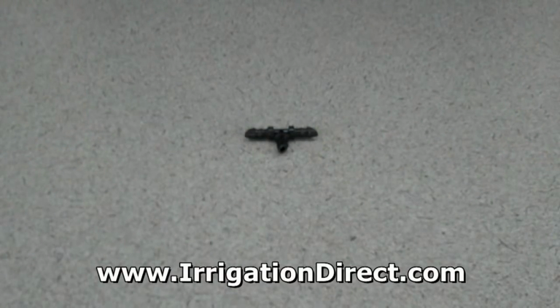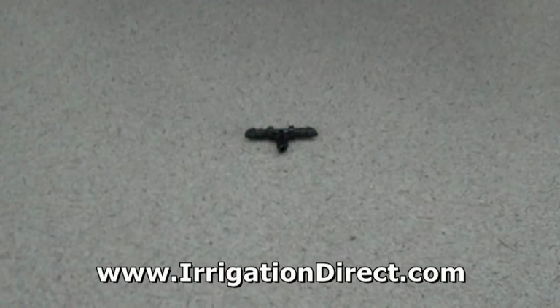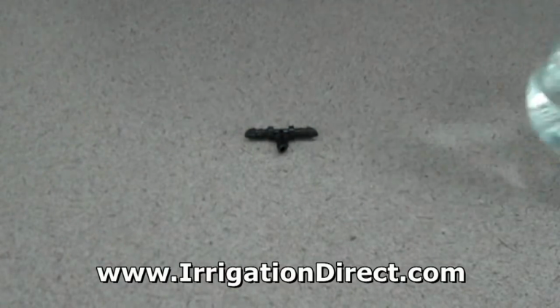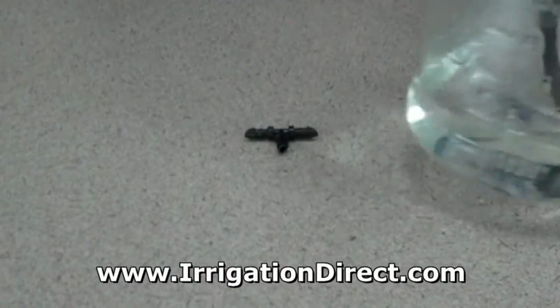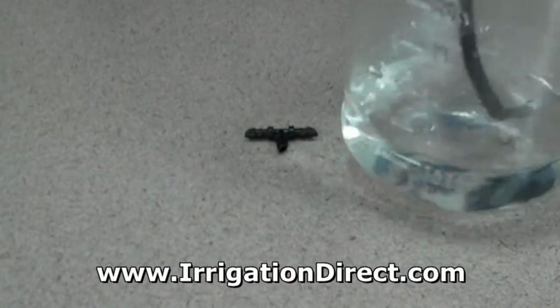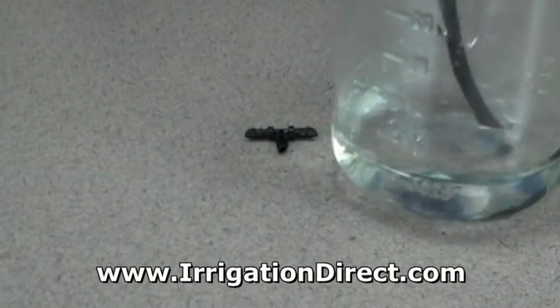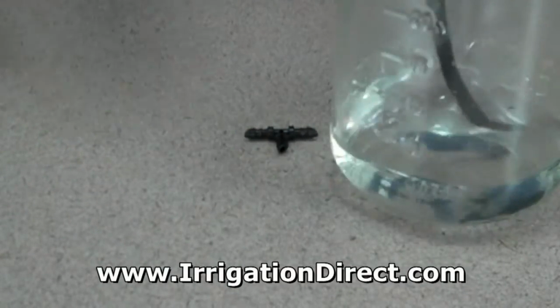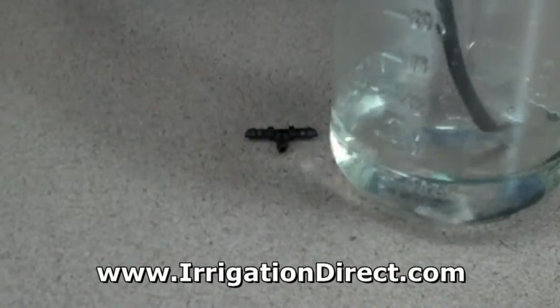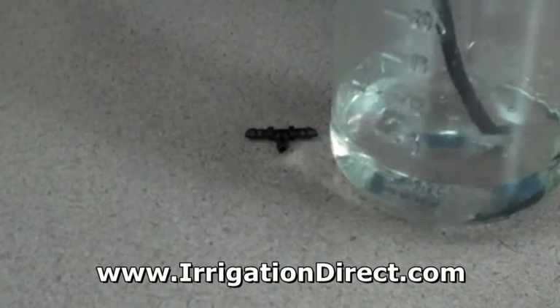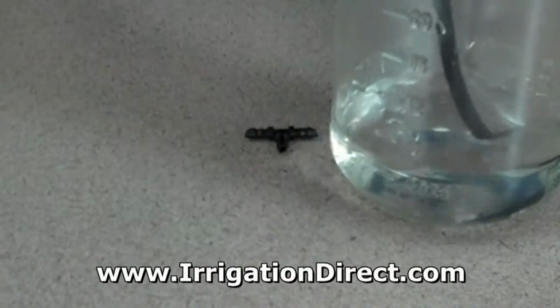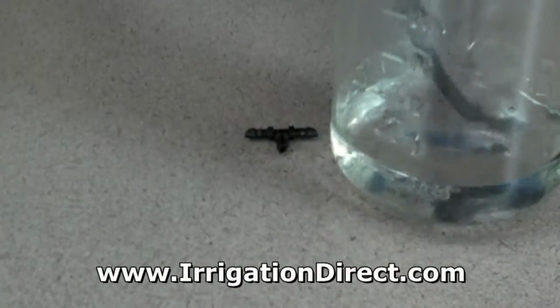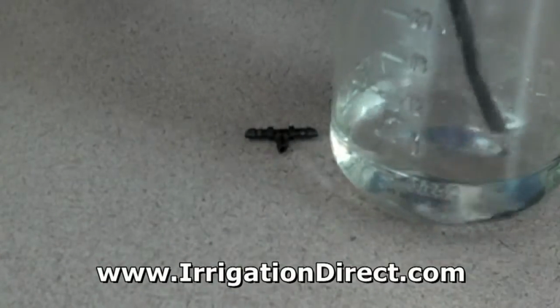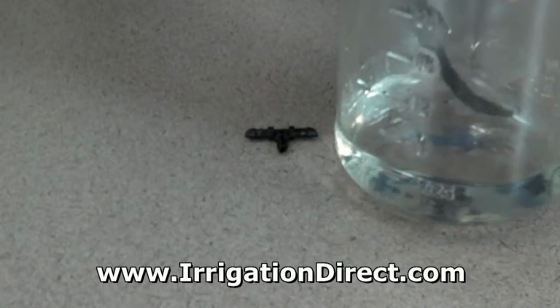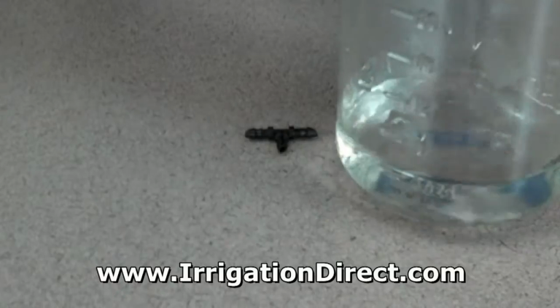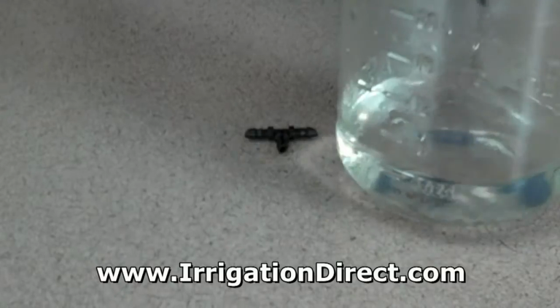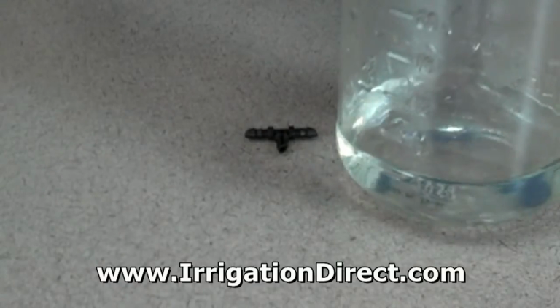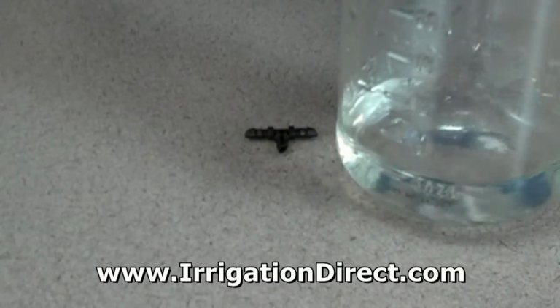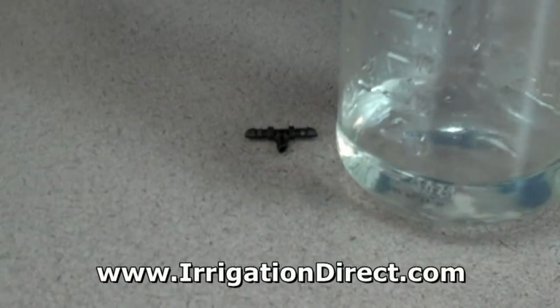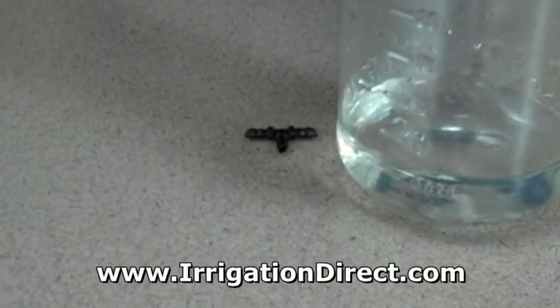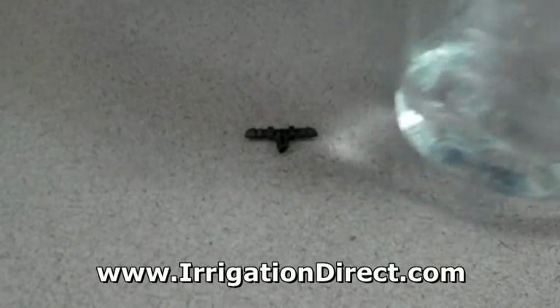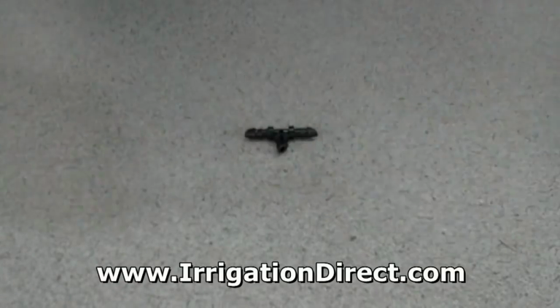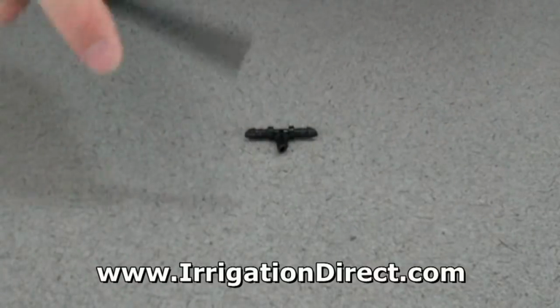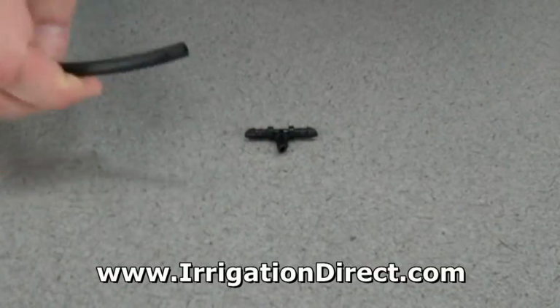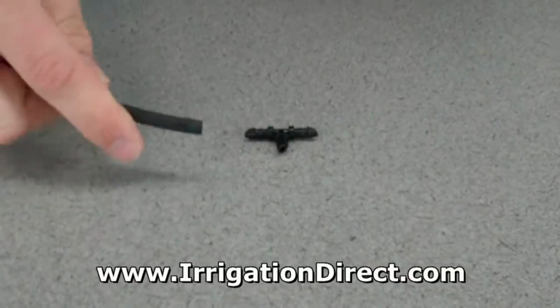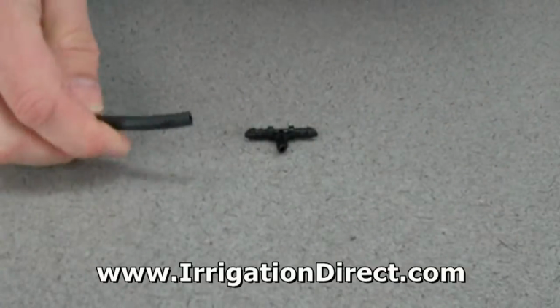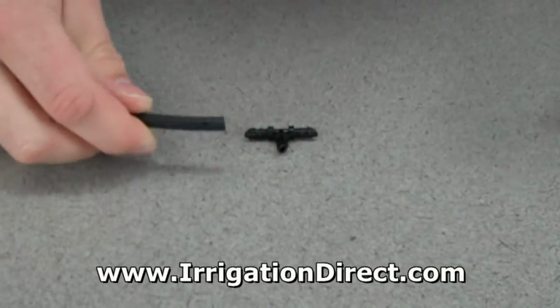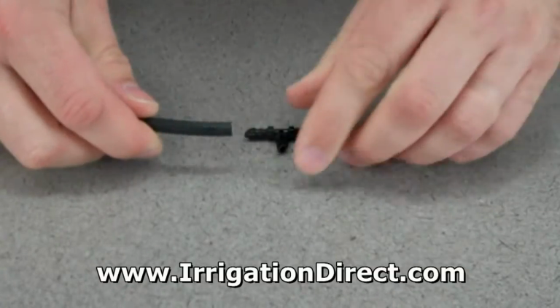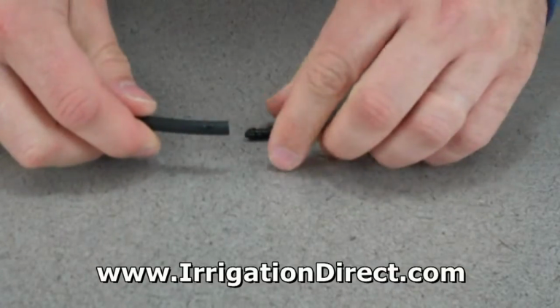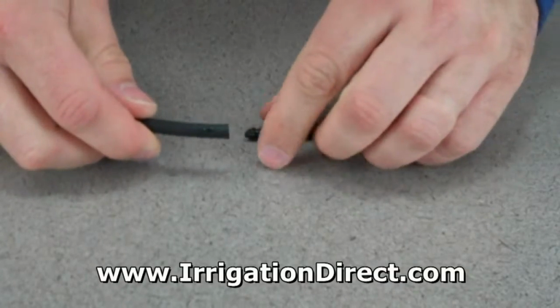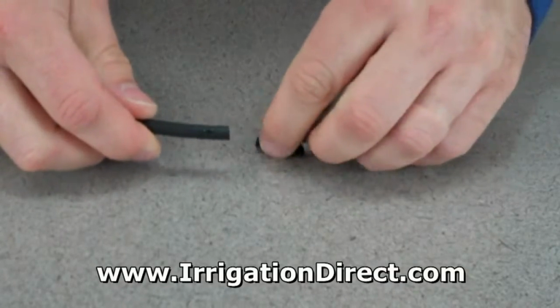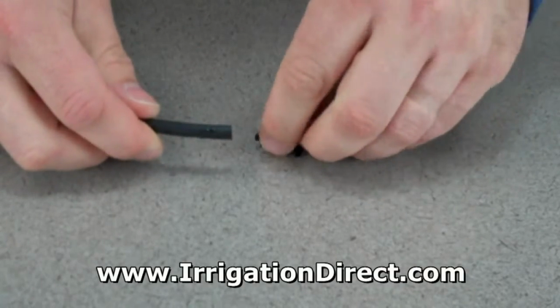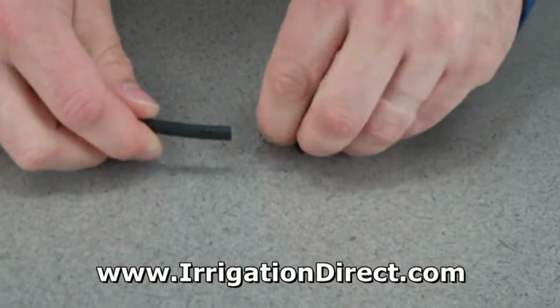When installing in cold weather, it helps to dip the tubing in warm water for a few minutes to soften the ends.